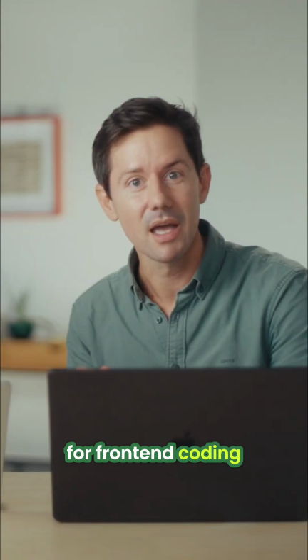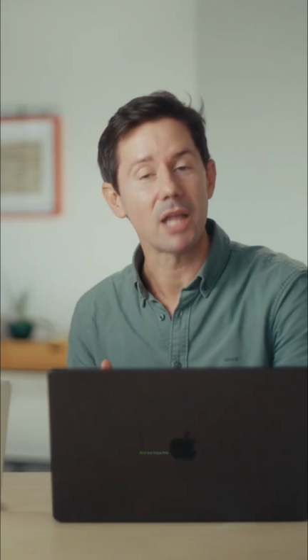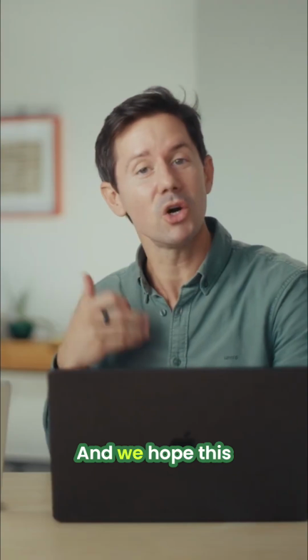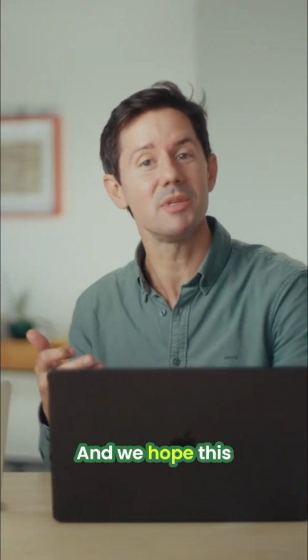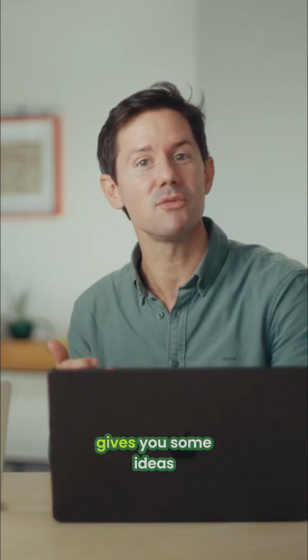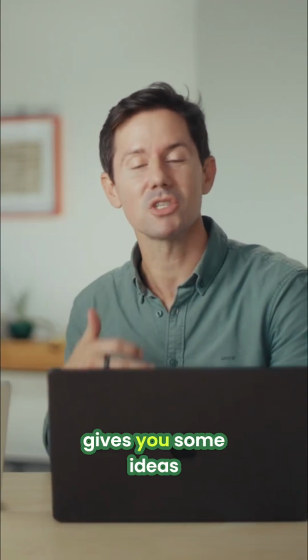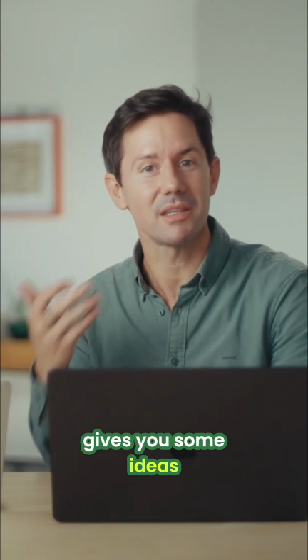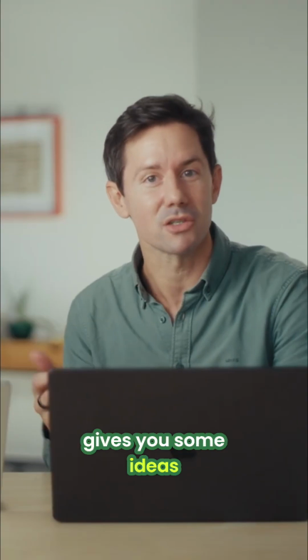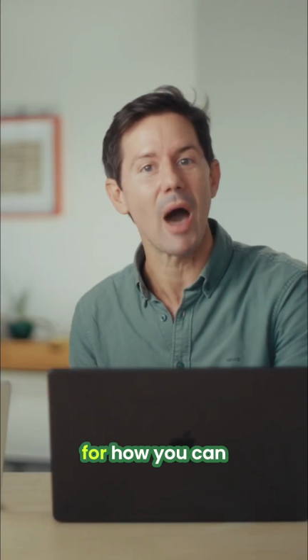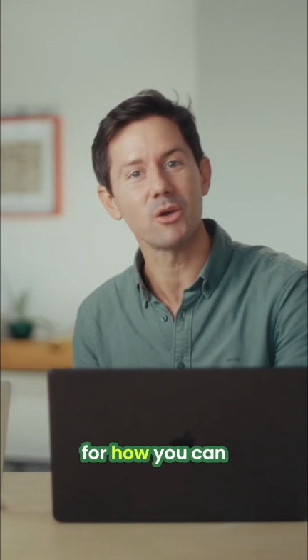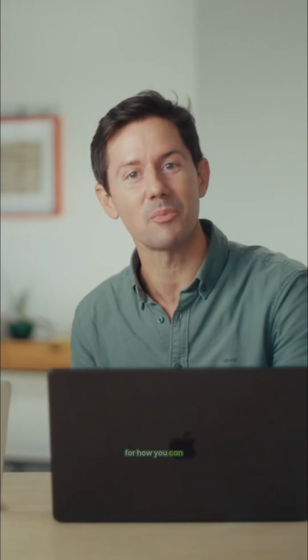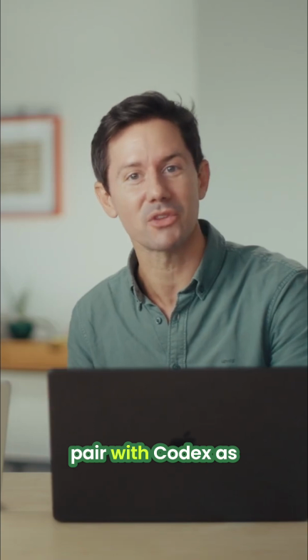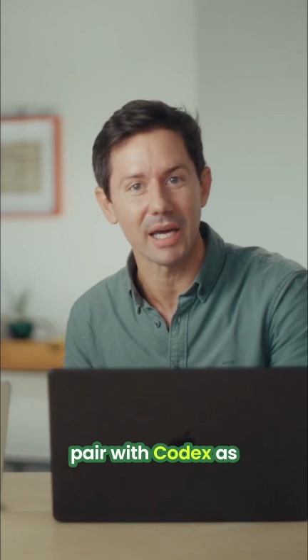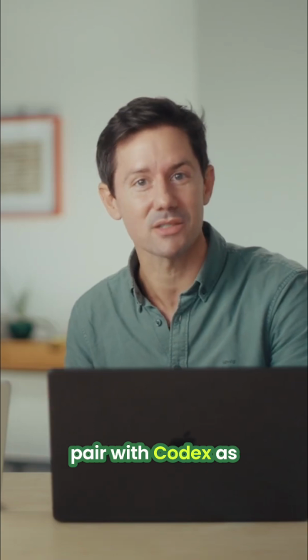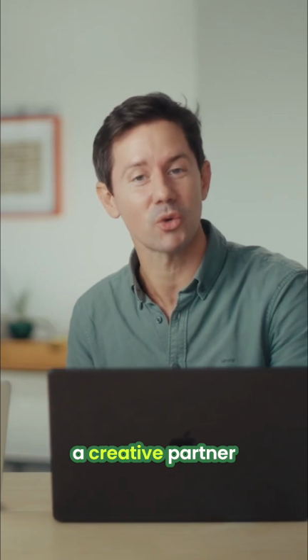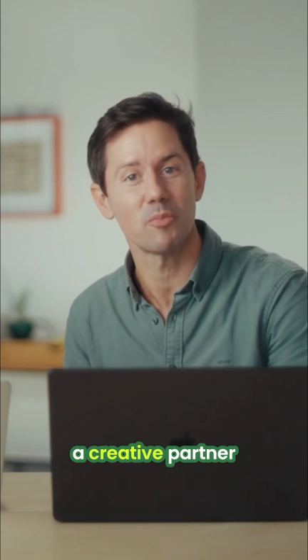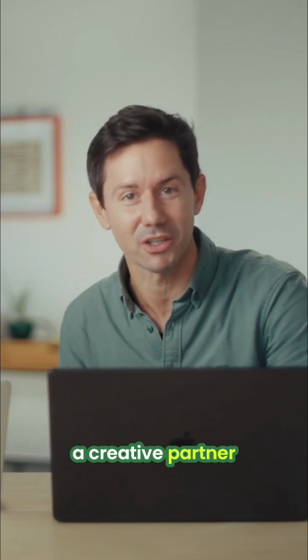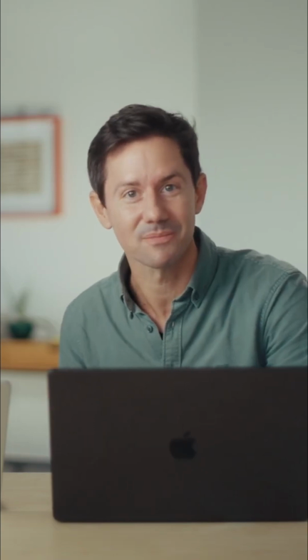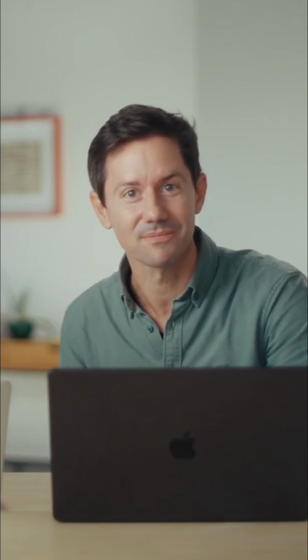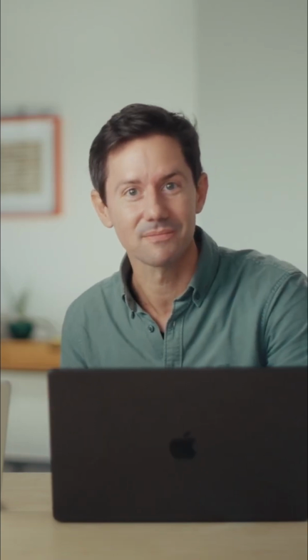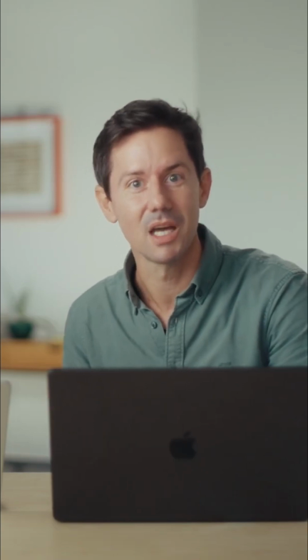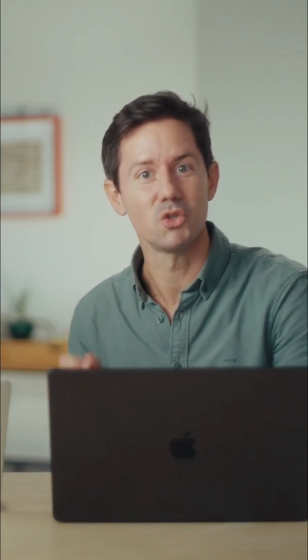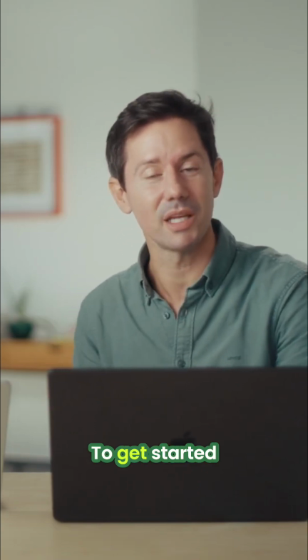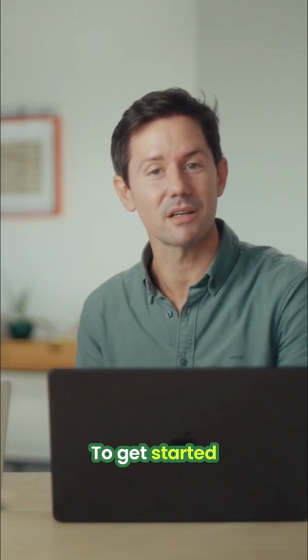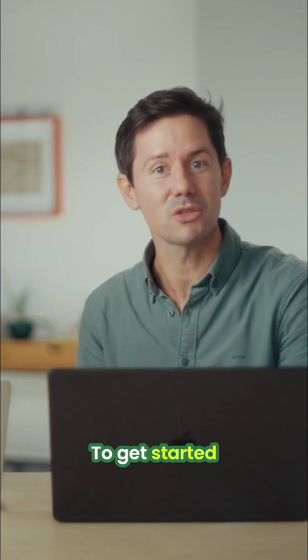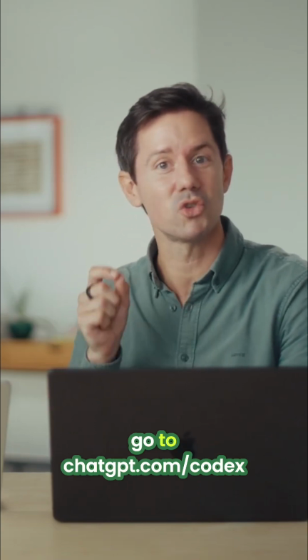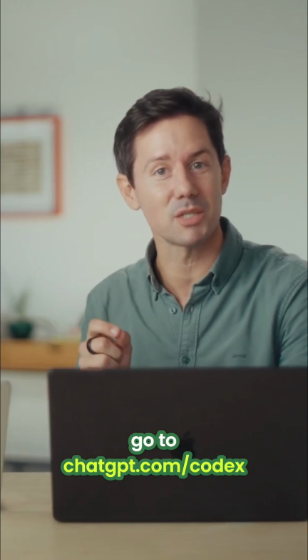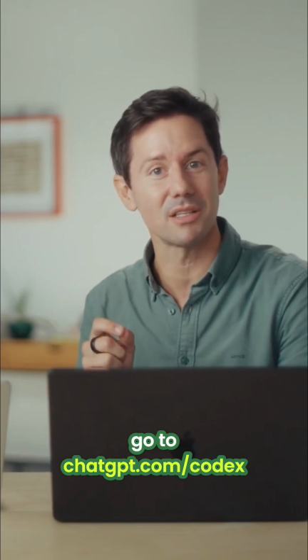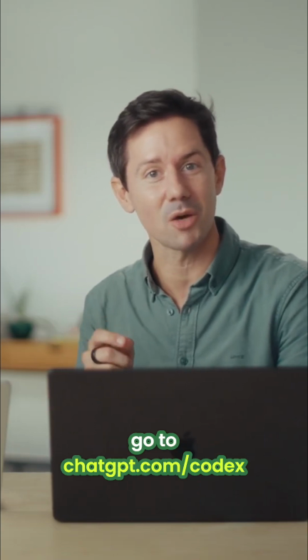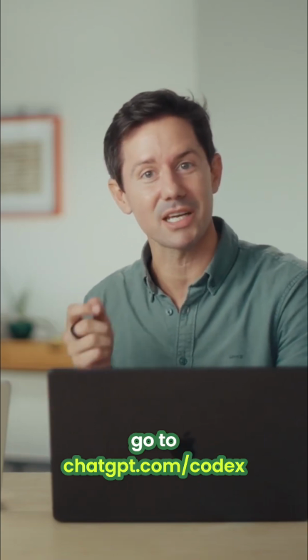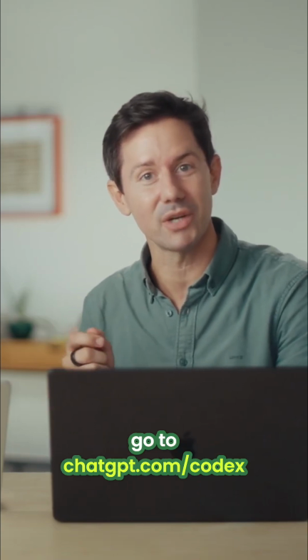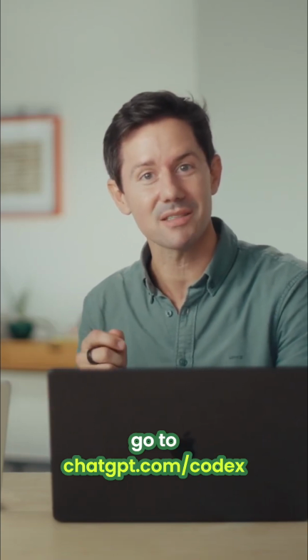We hope this gives you some ideas for how you can pair with Codex as a creative partner. To get started, go to chatgpt.com/Codex.